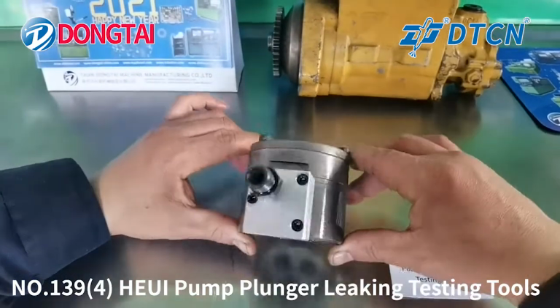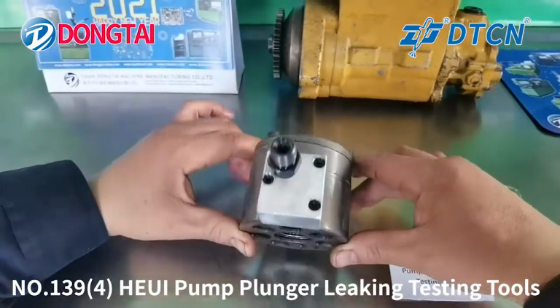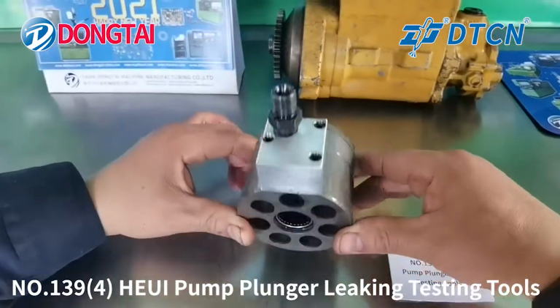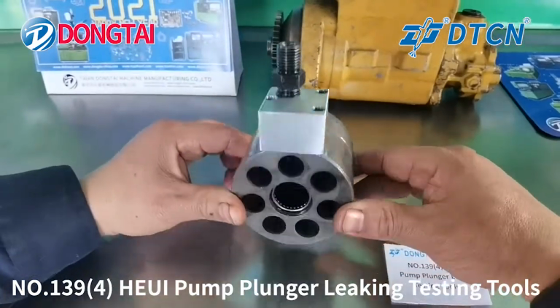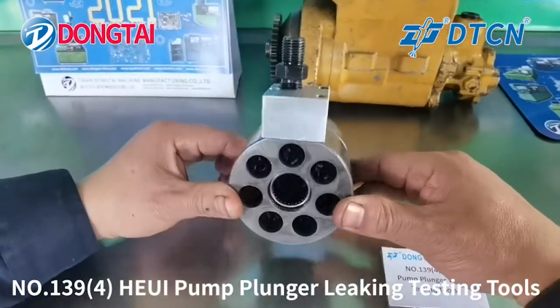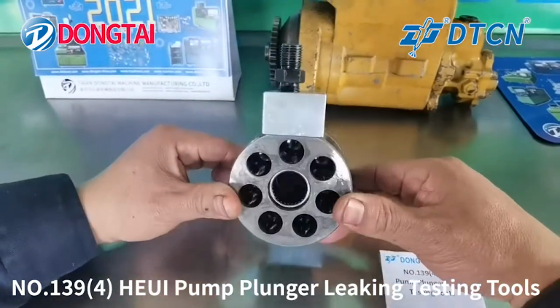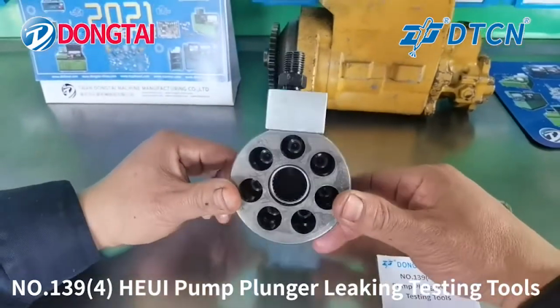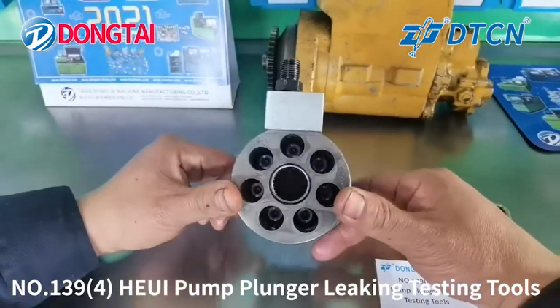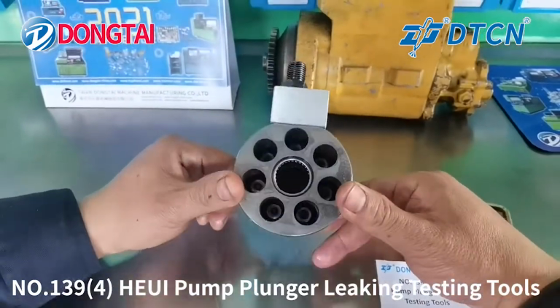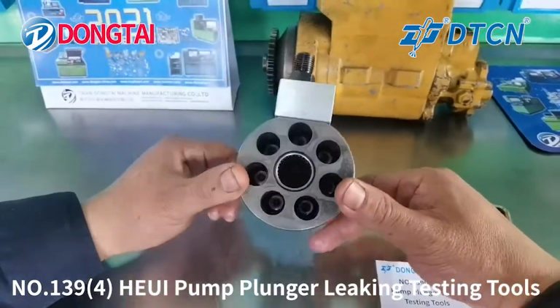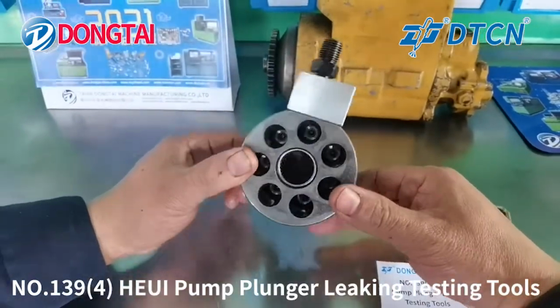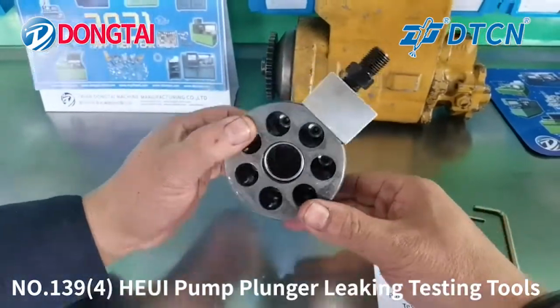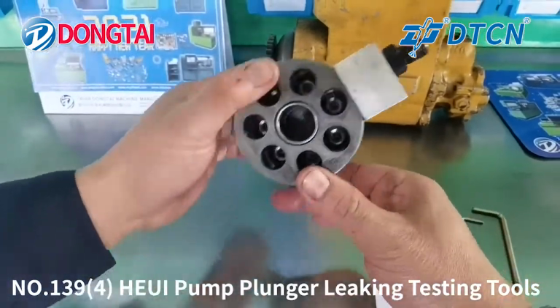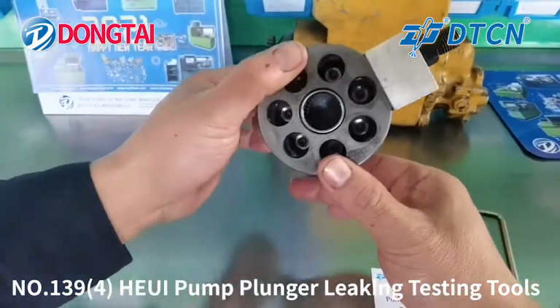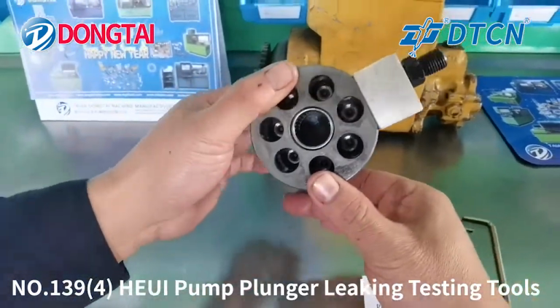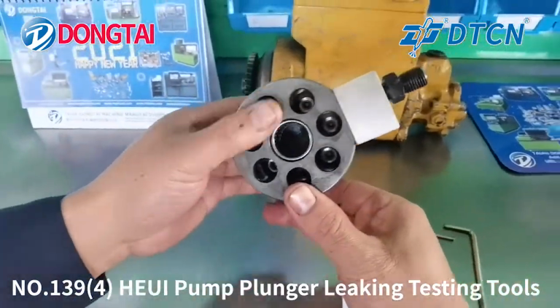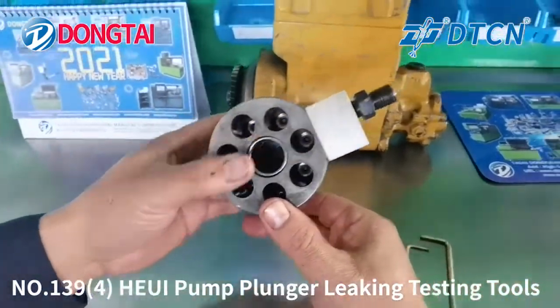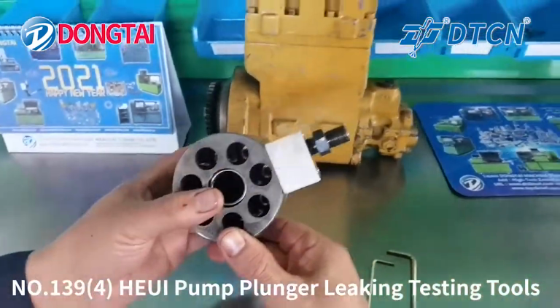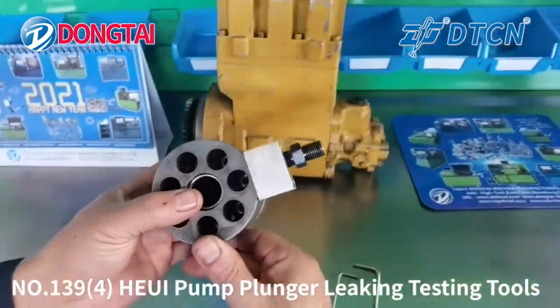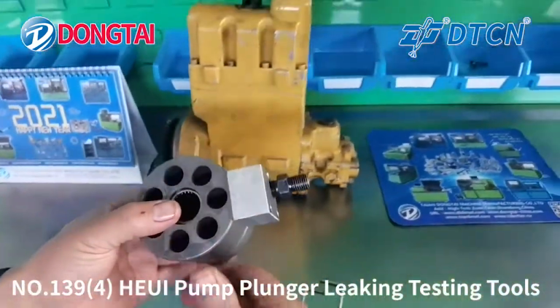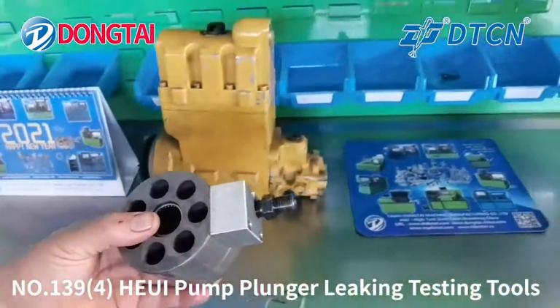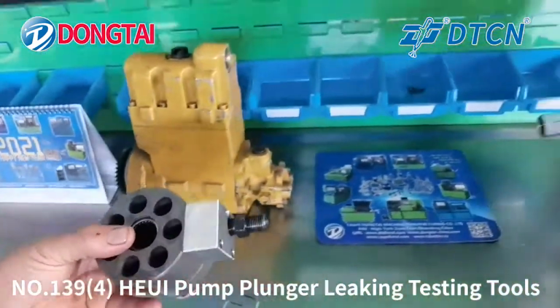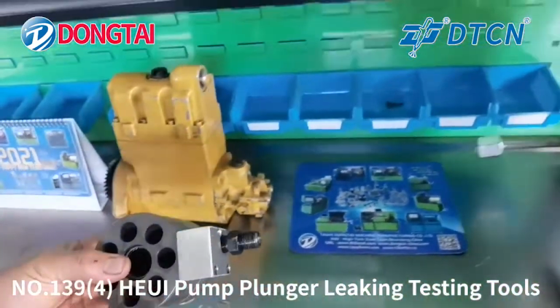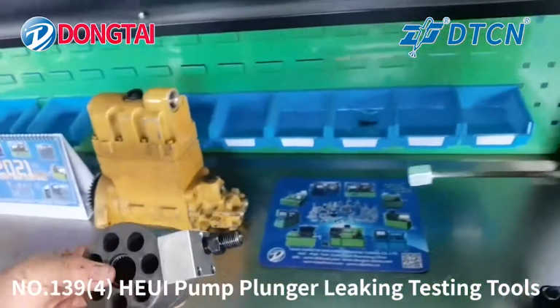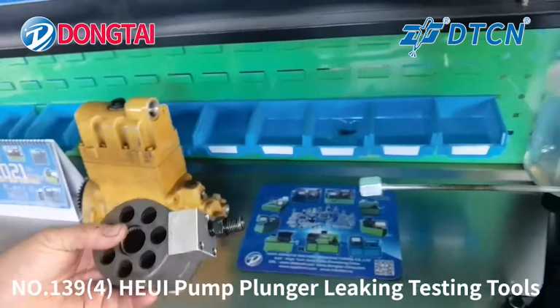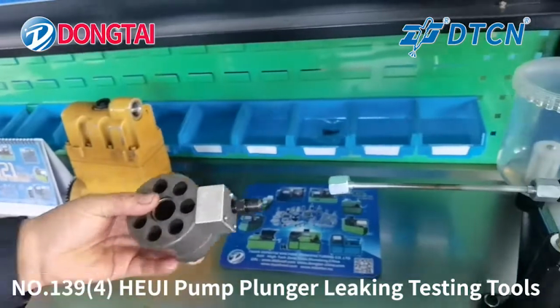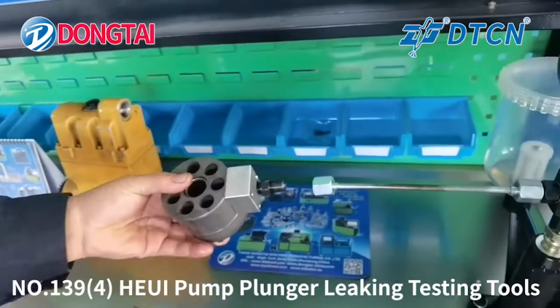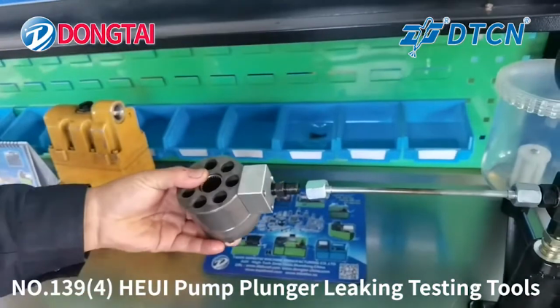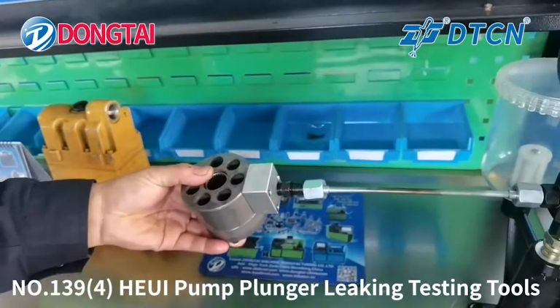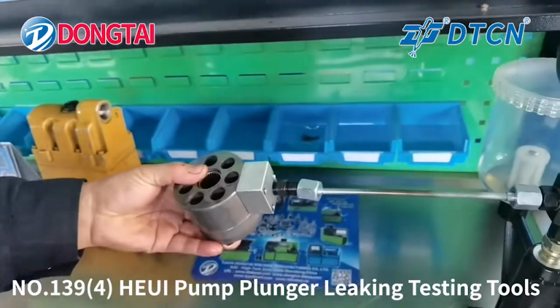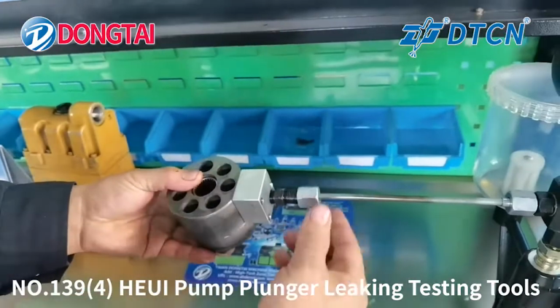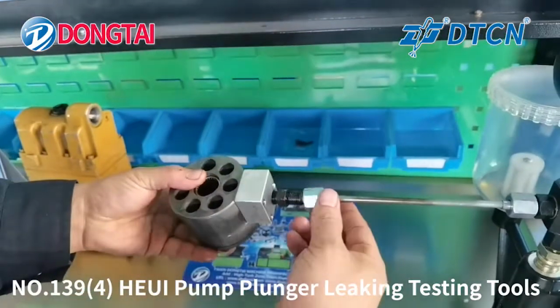After this procedure, connect the tube and the plunger on the nozzle tester.